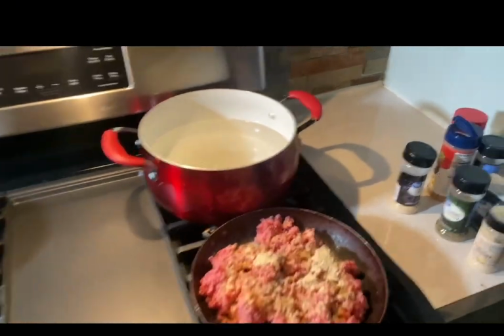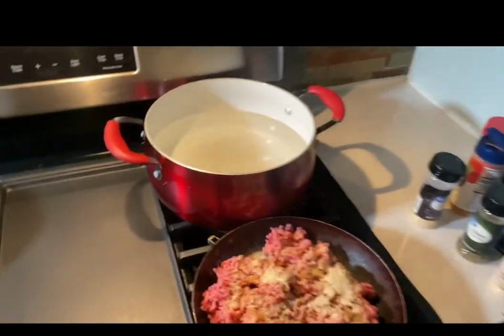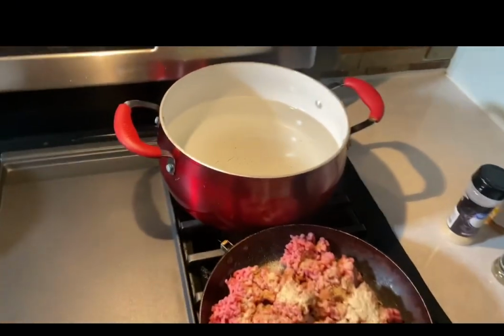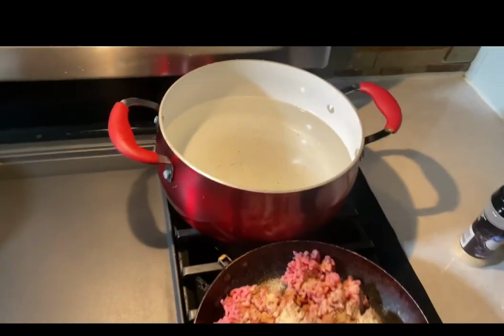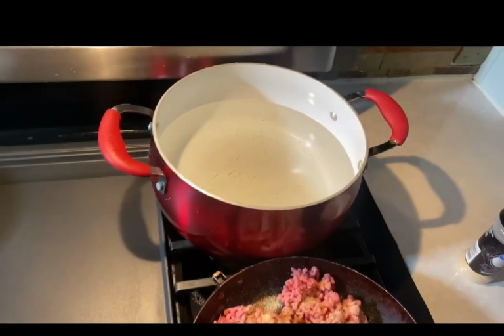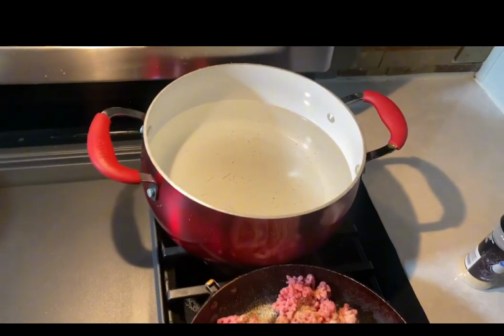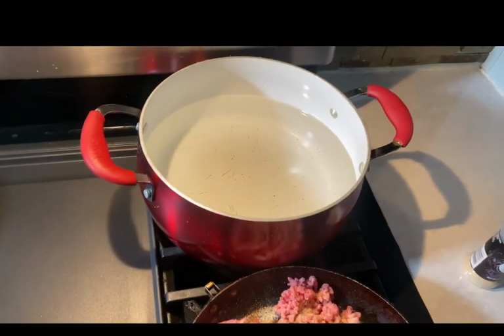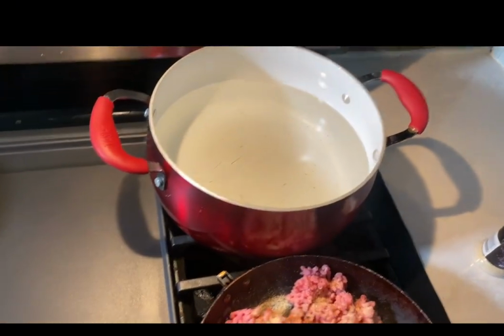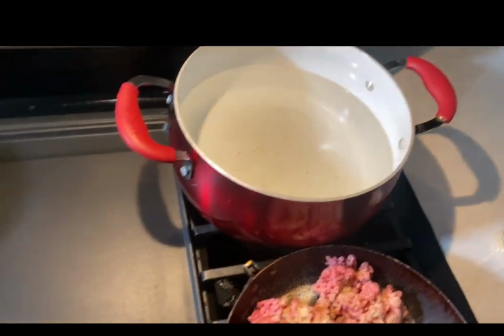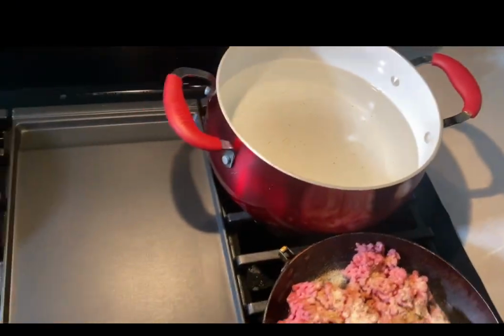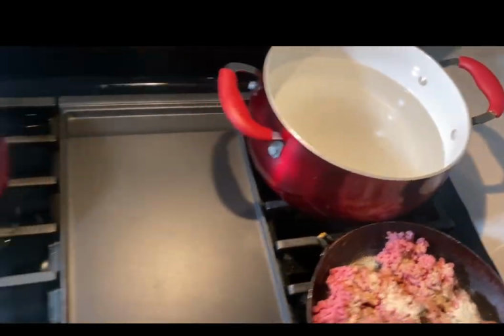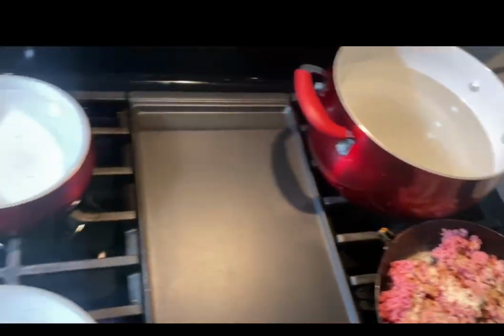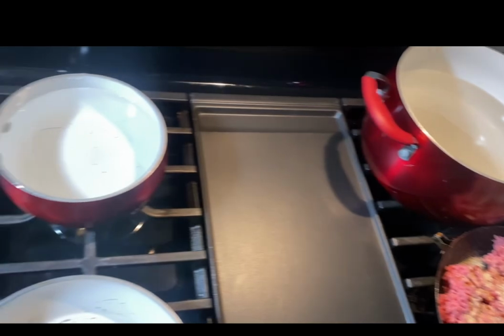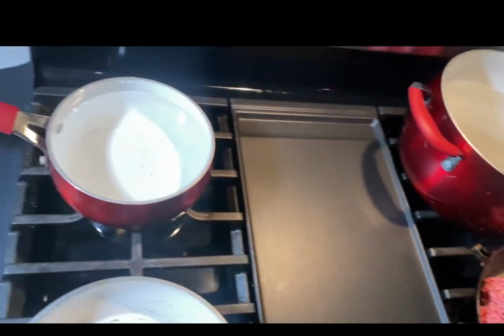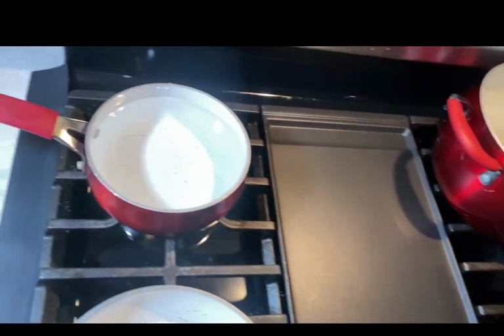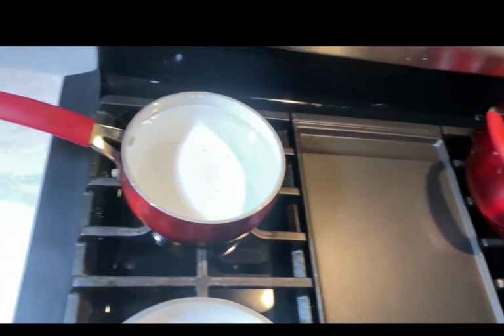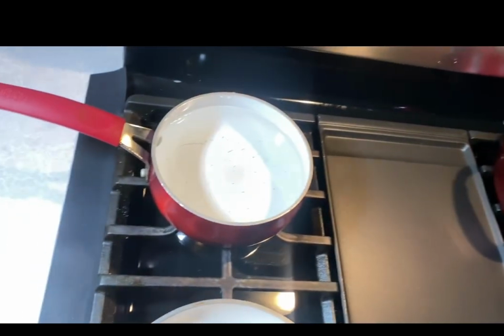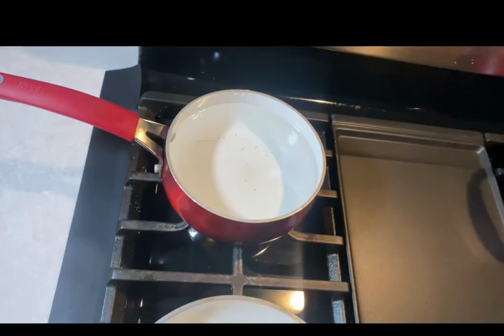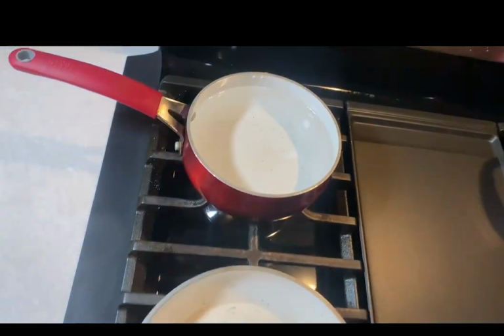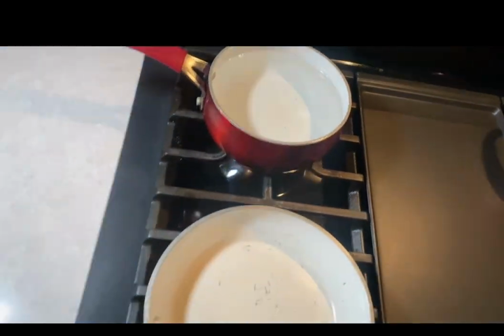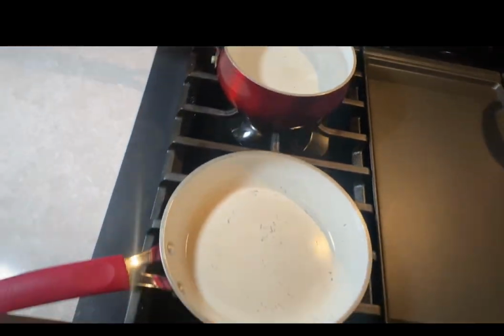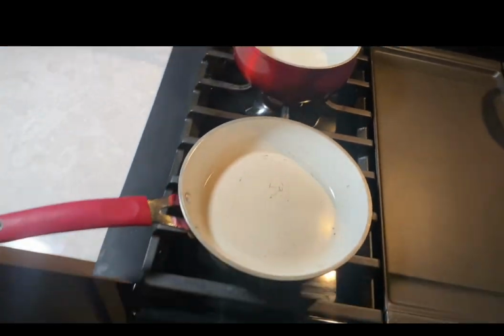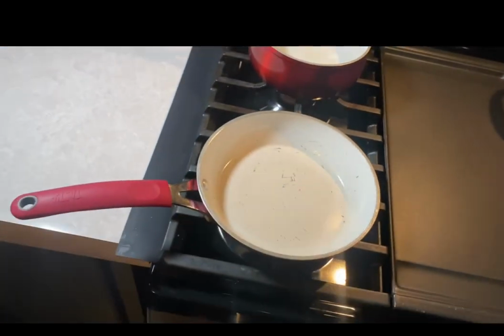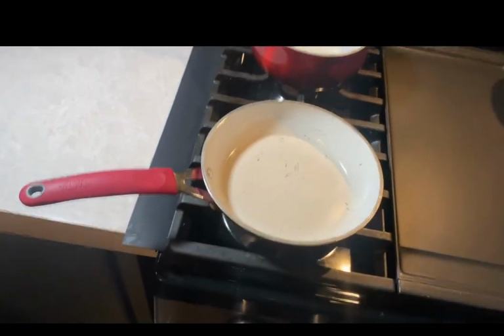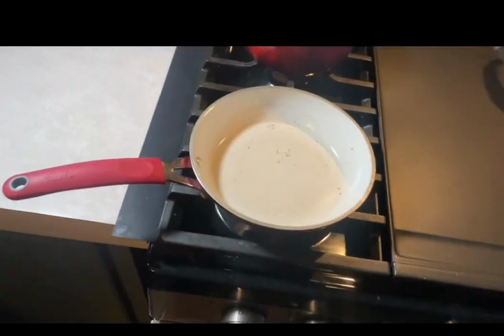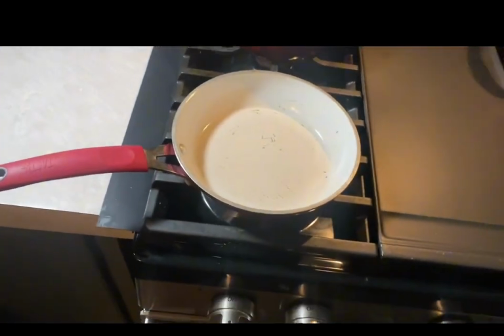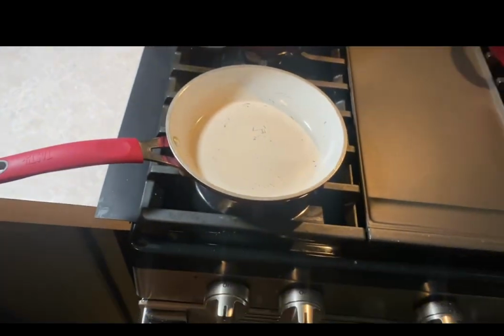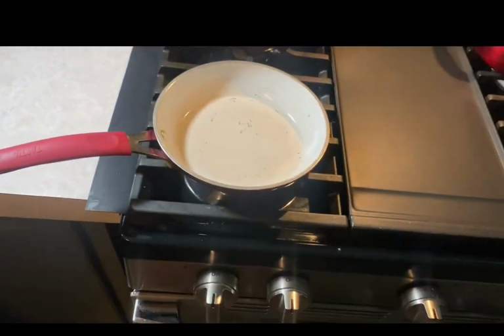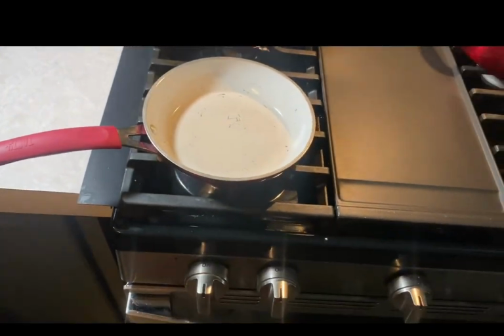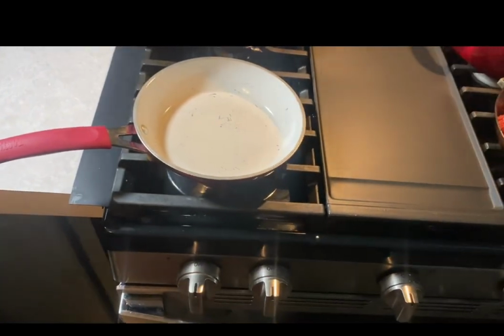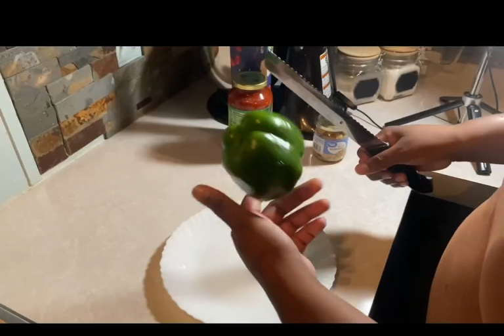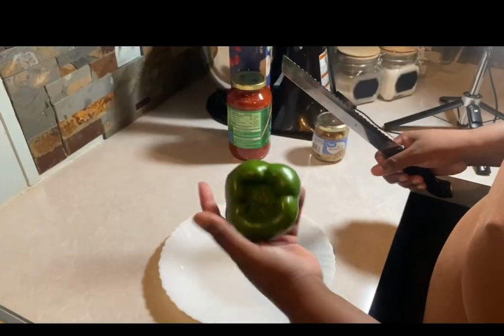At the same time, I have my water boiling for my noodles, my corn on the cob, and I have my pan ready for my sautéed vegetables.